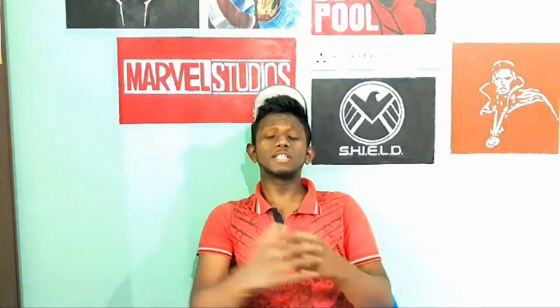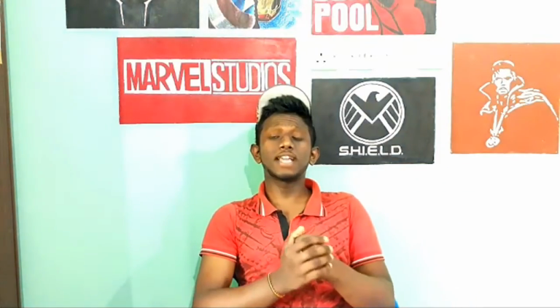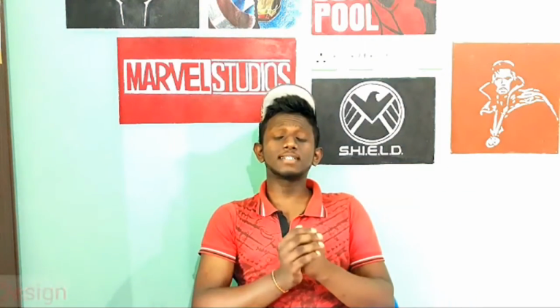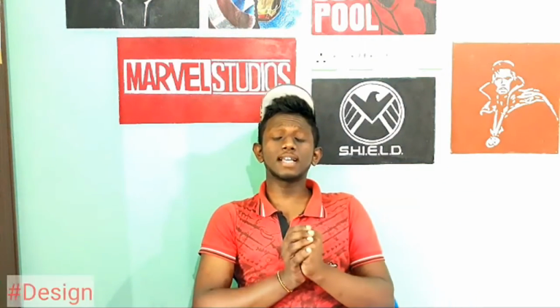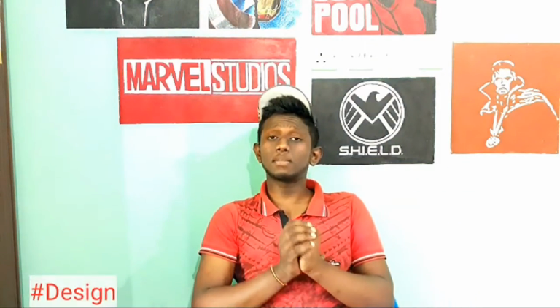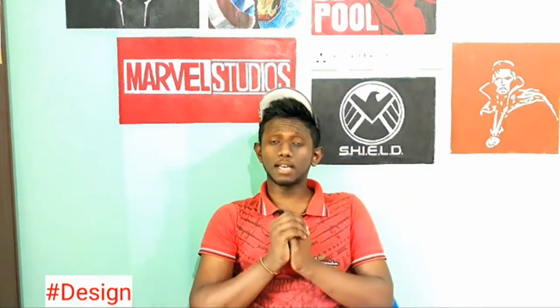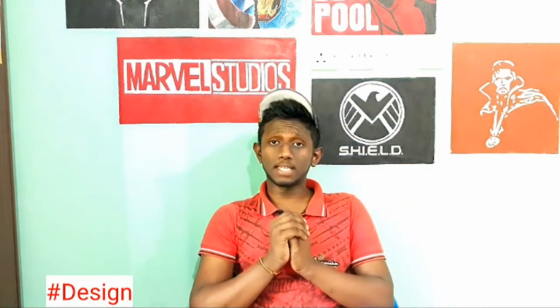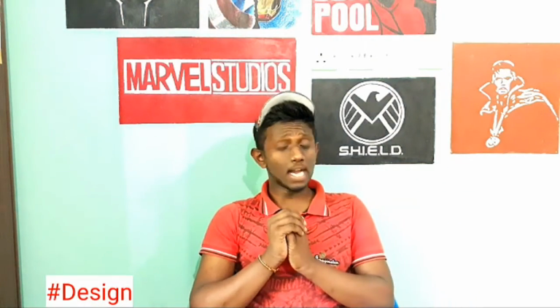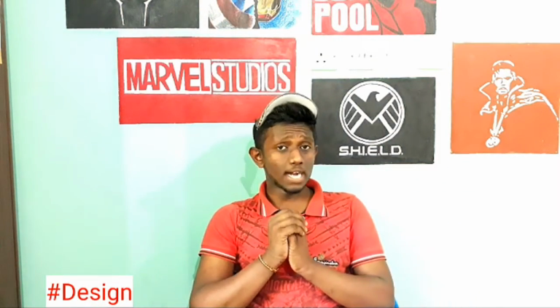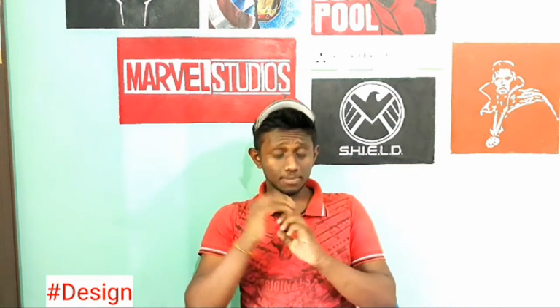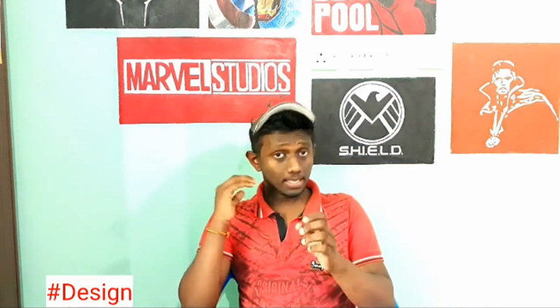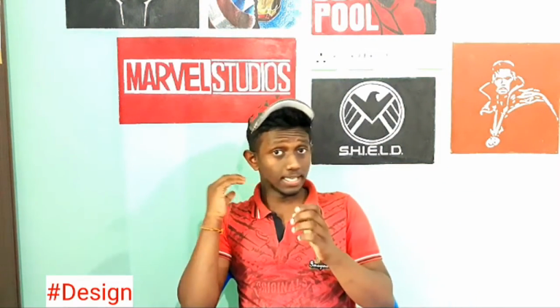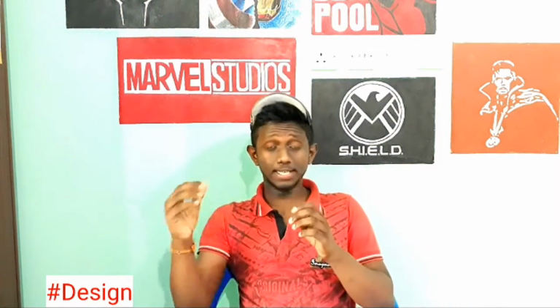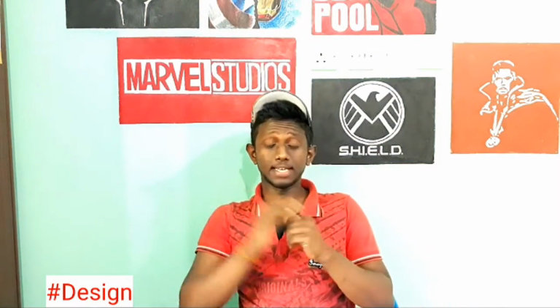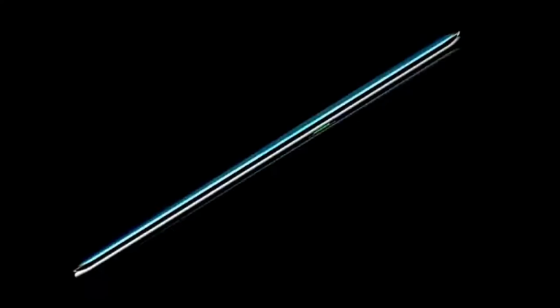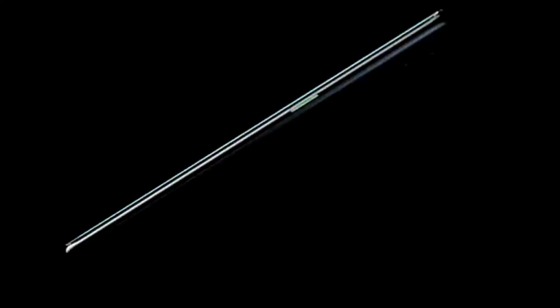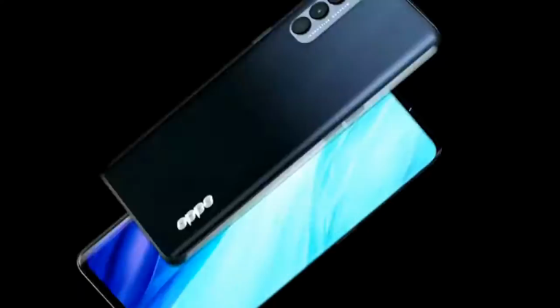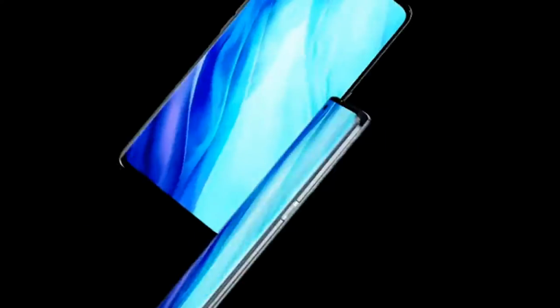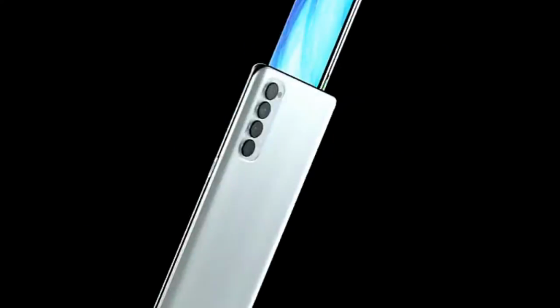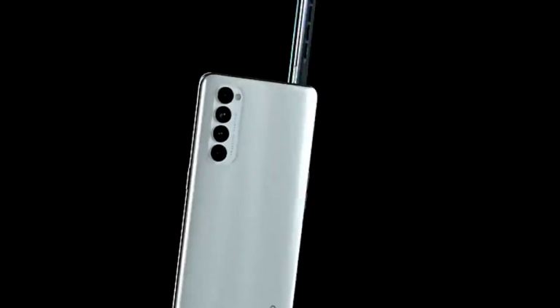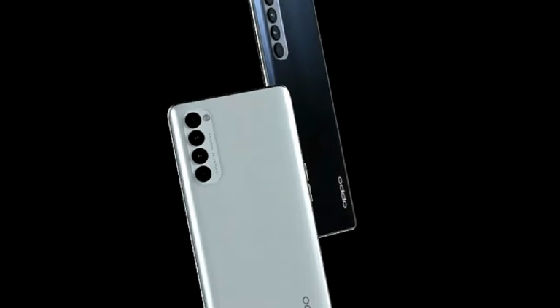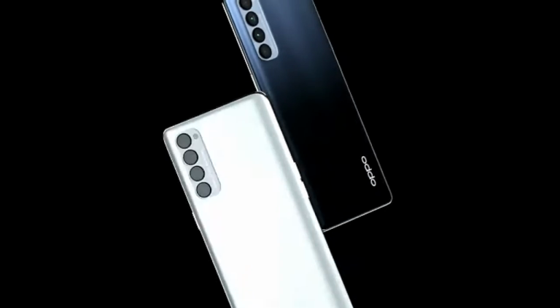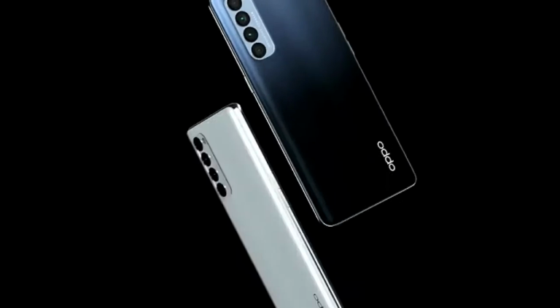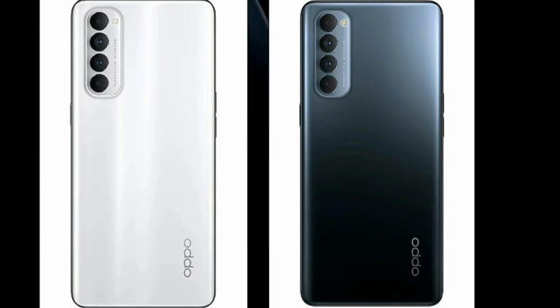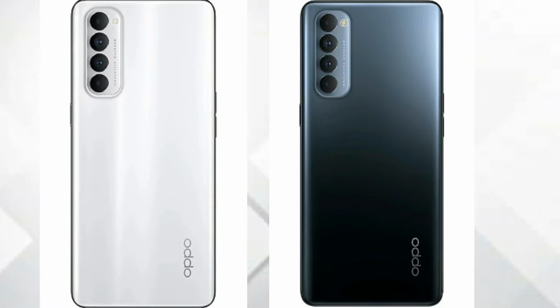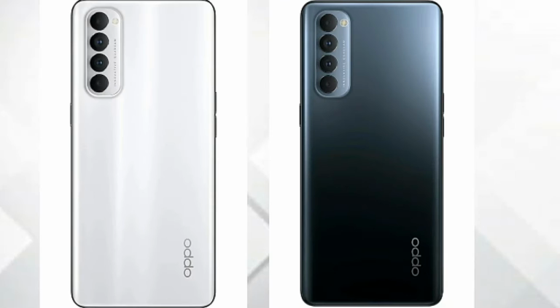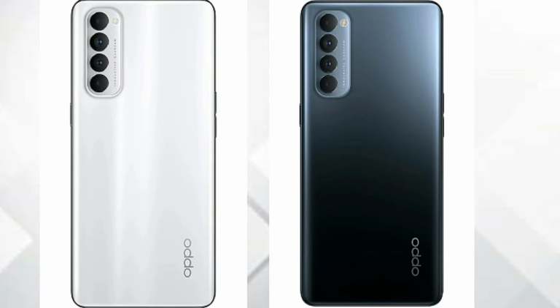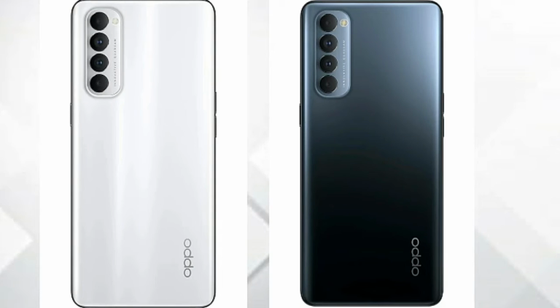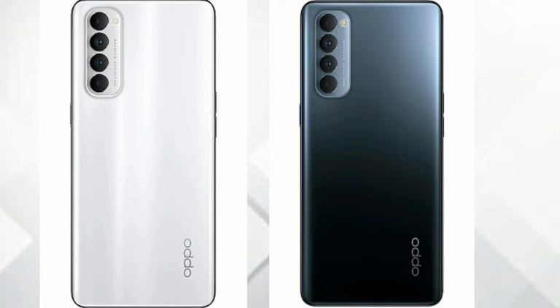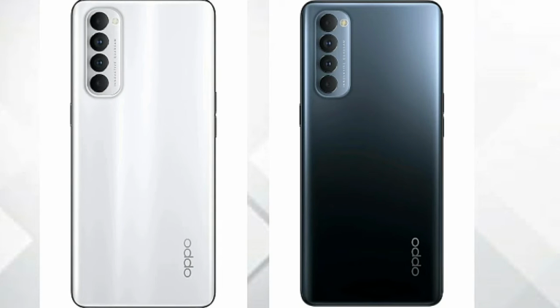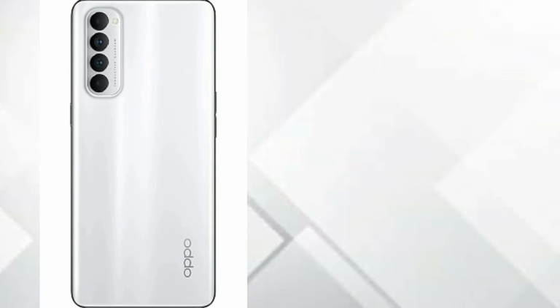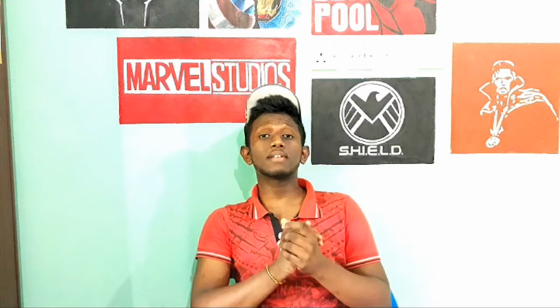This is the design and specifications overview. We have a very unique design. The color options are Silky White and Starry Black — we have two colors.